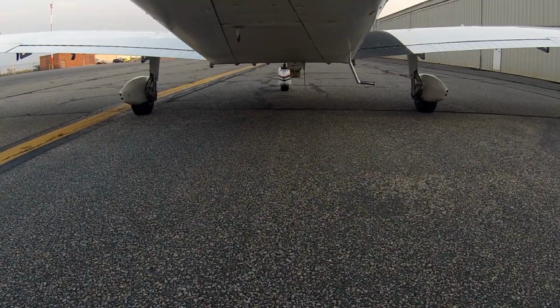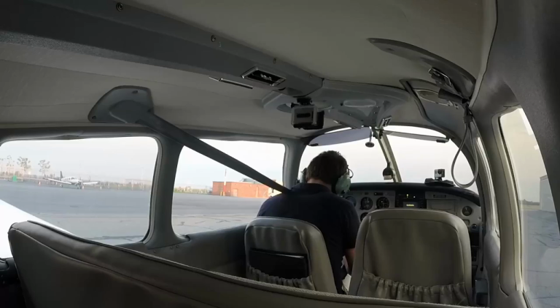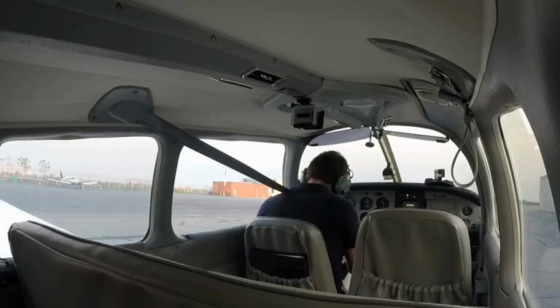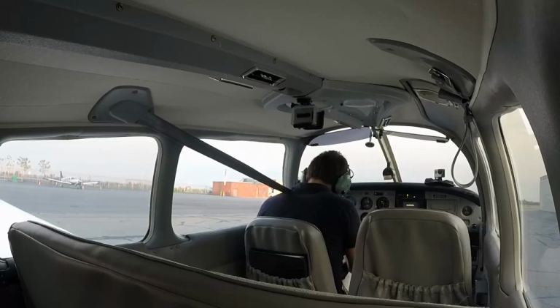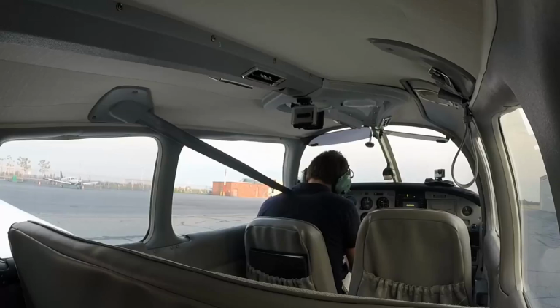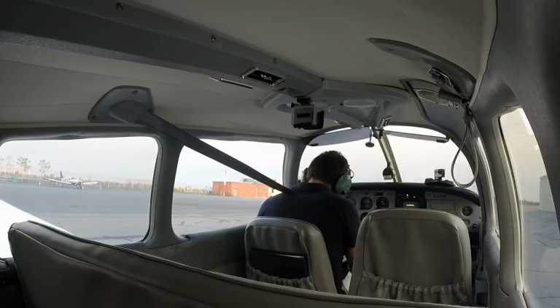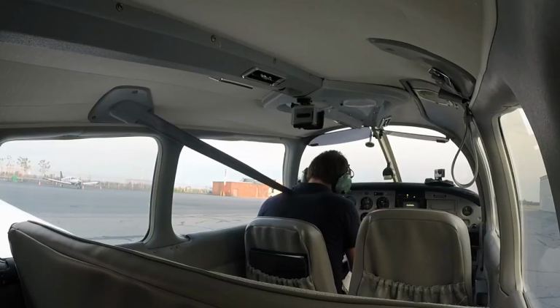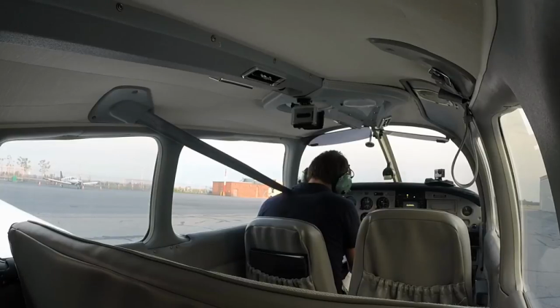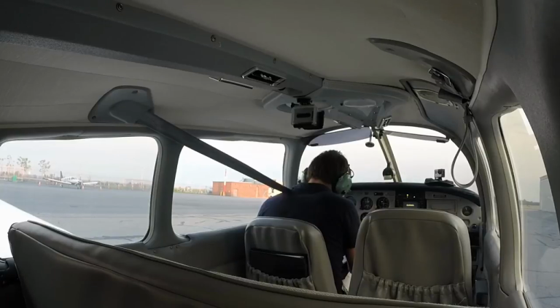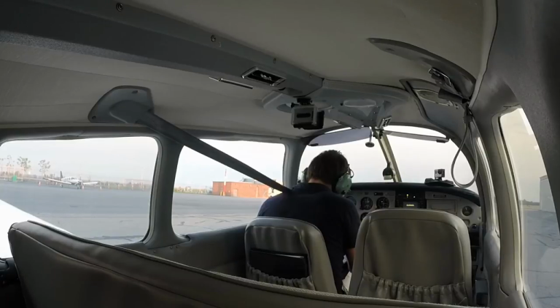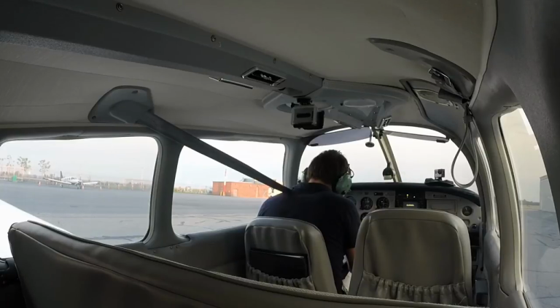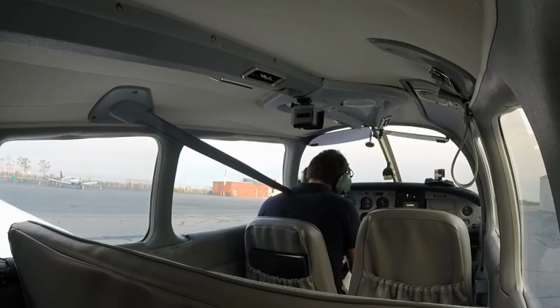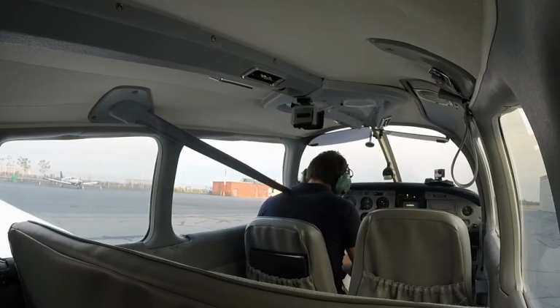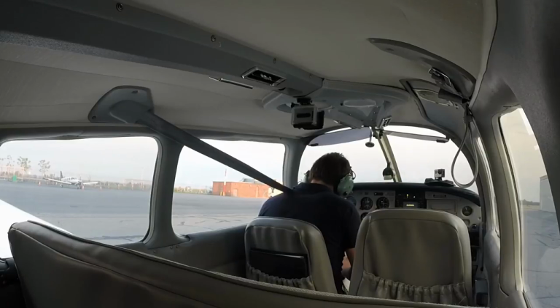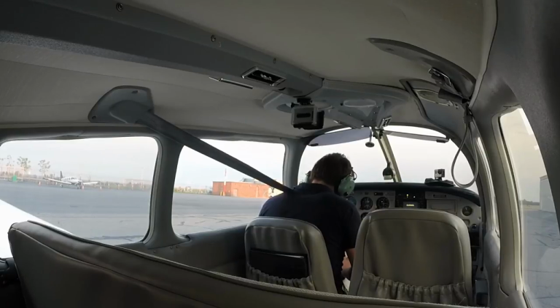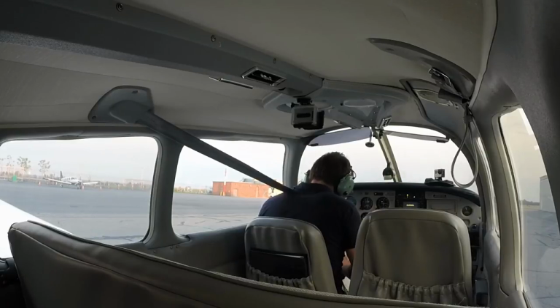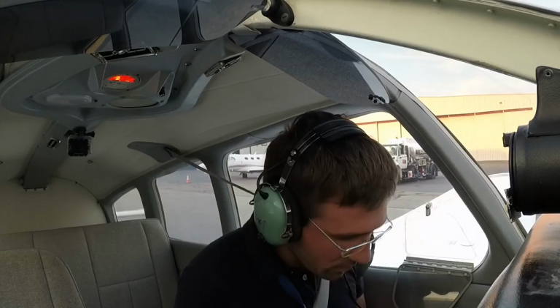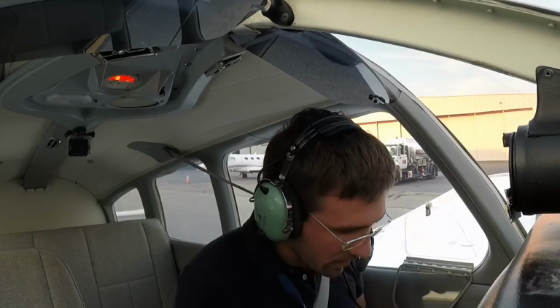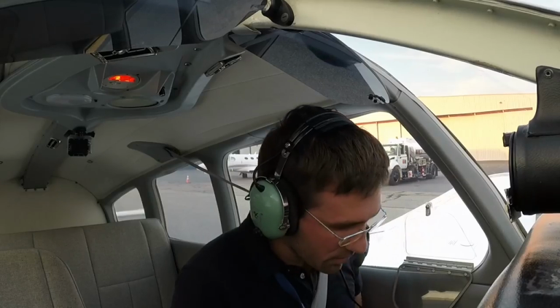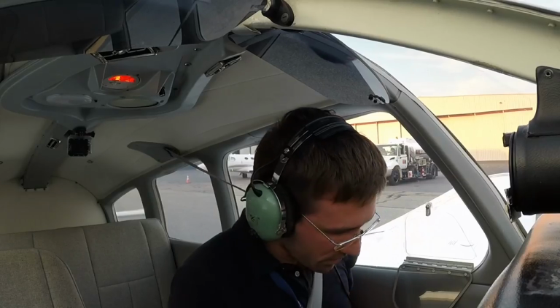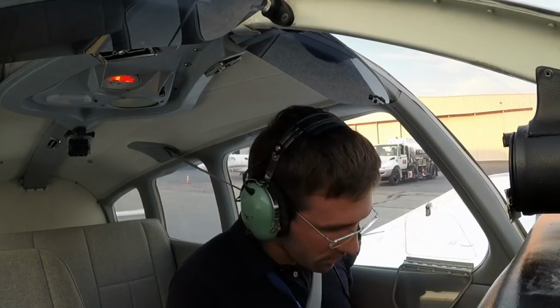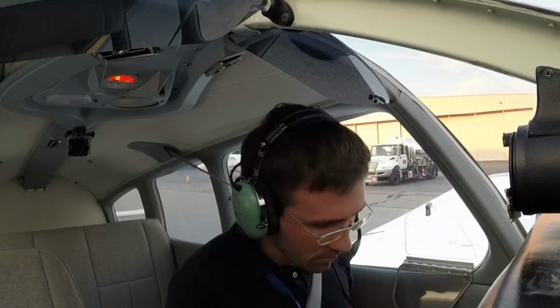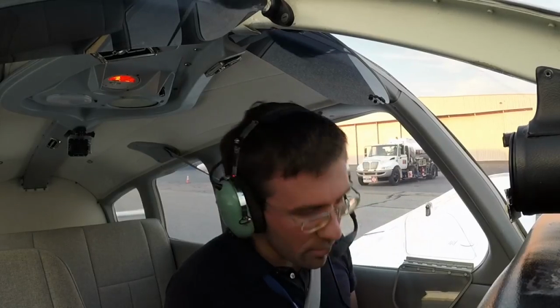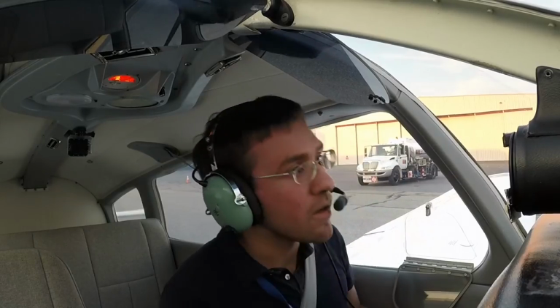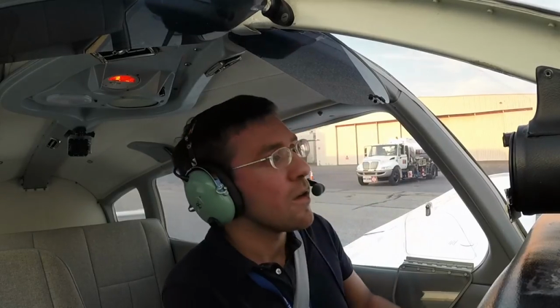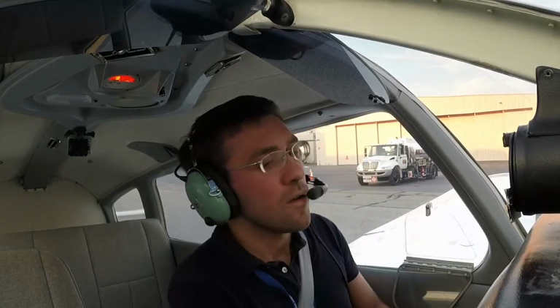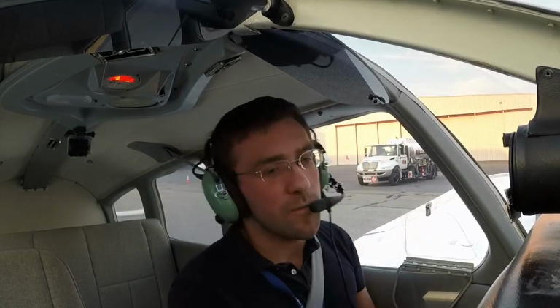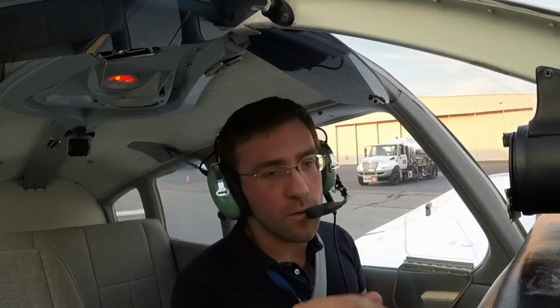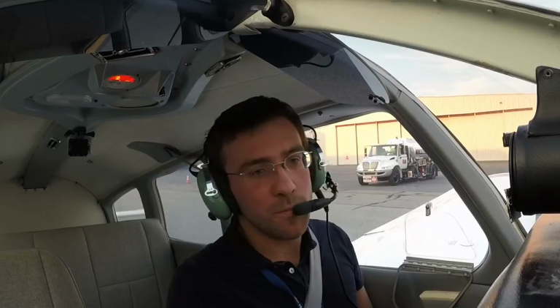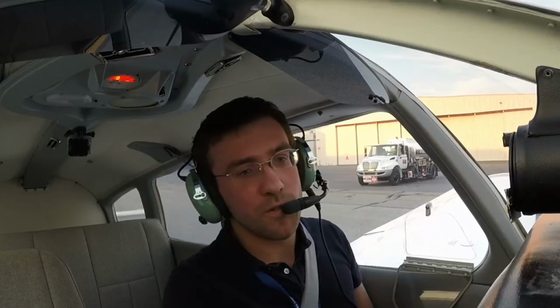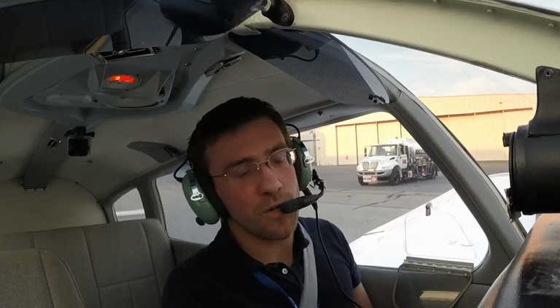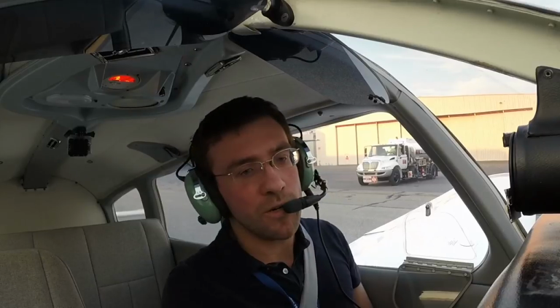Hello, testing, testing. Alrighty, so we can do our run-up when we get out to the runway. They've been doing some construction here,